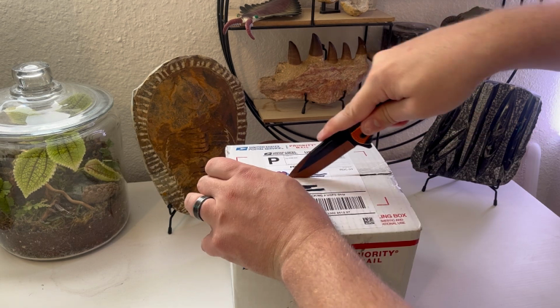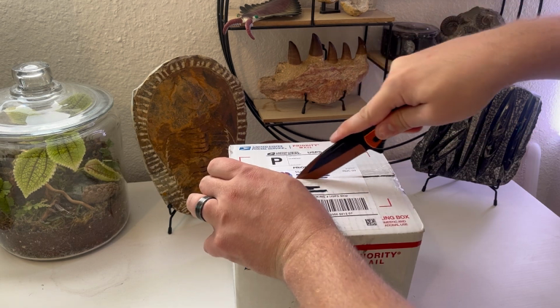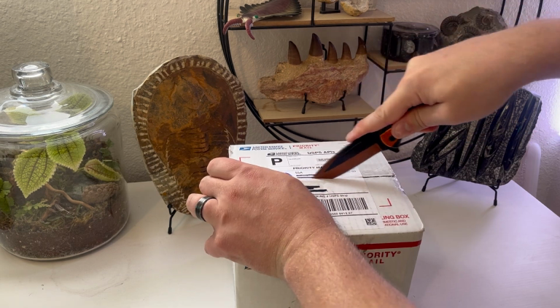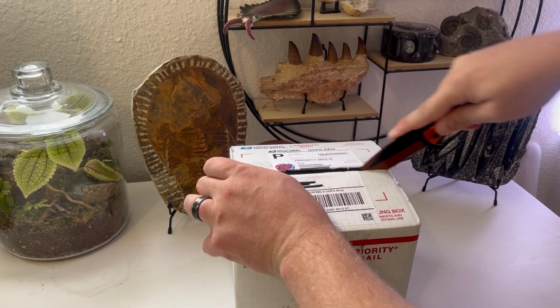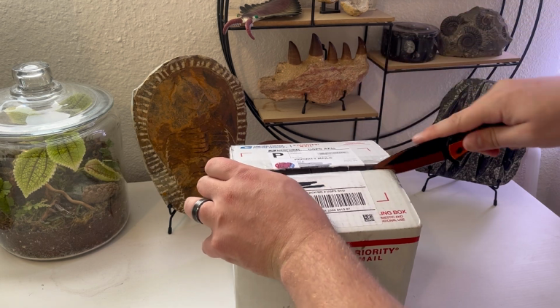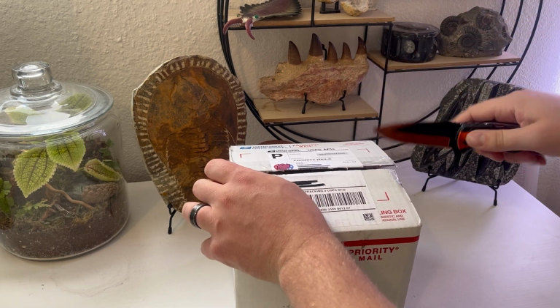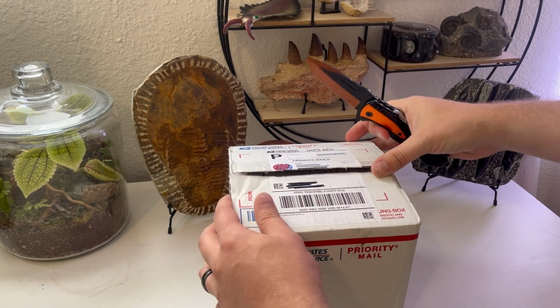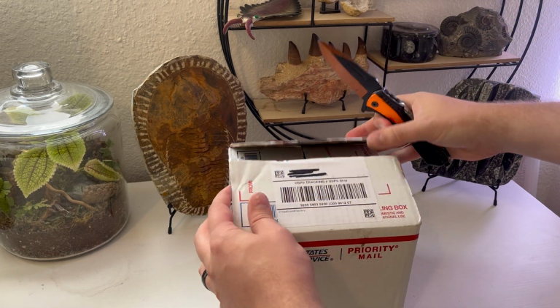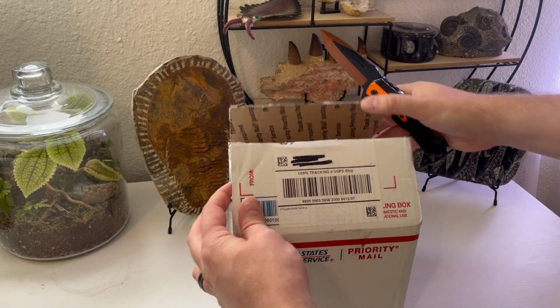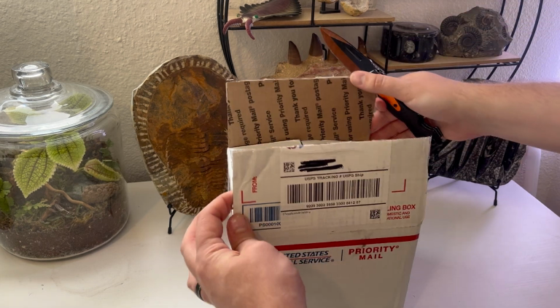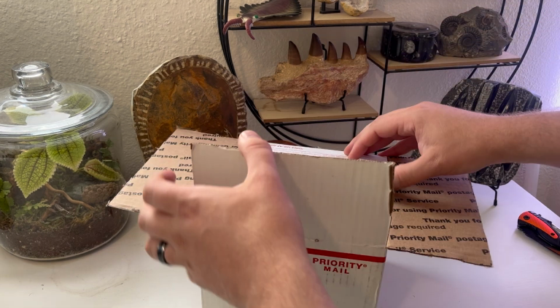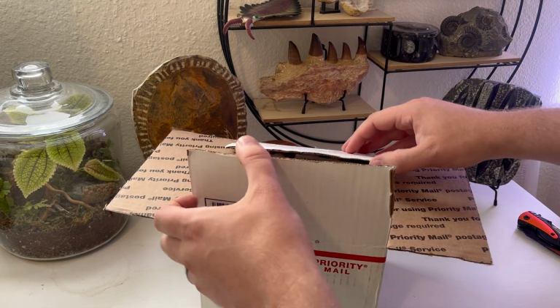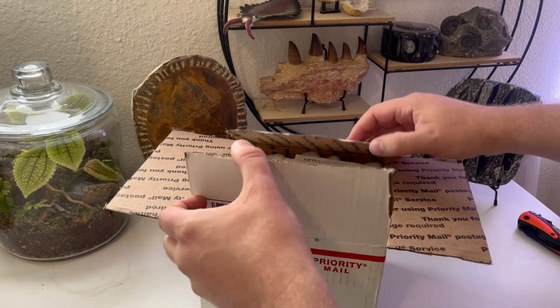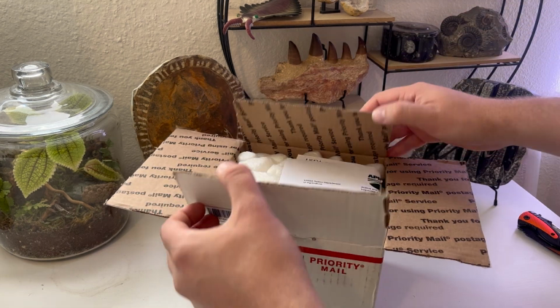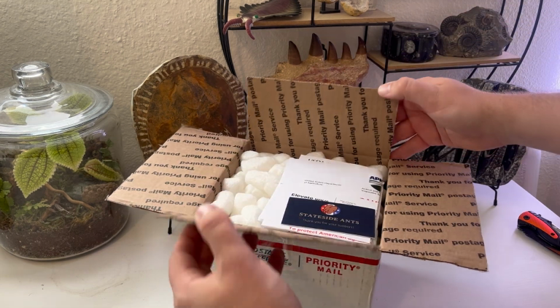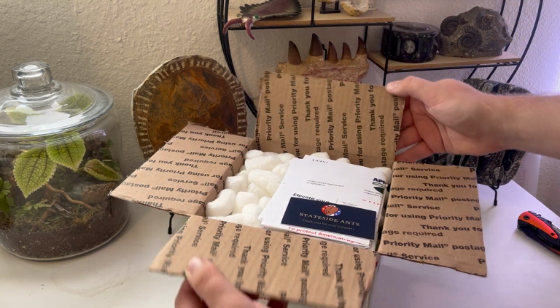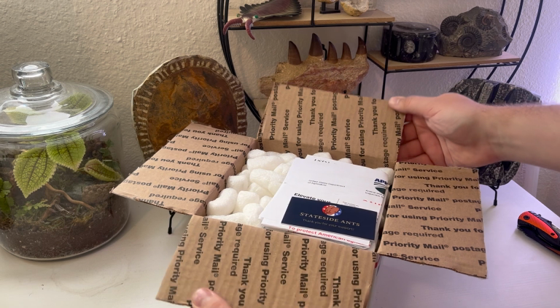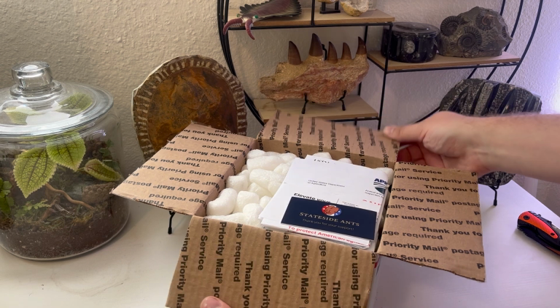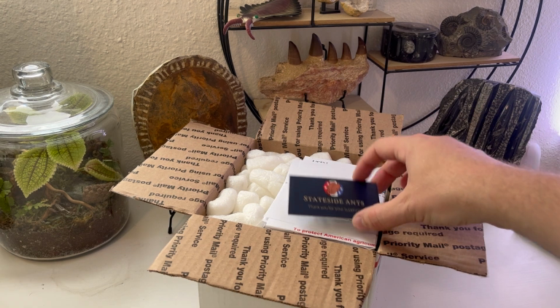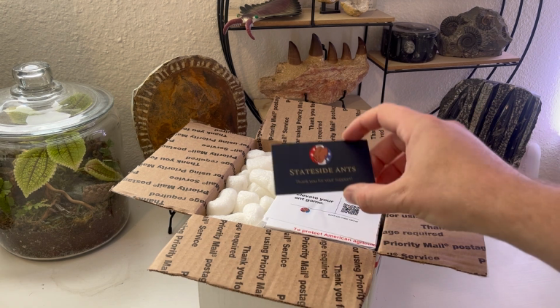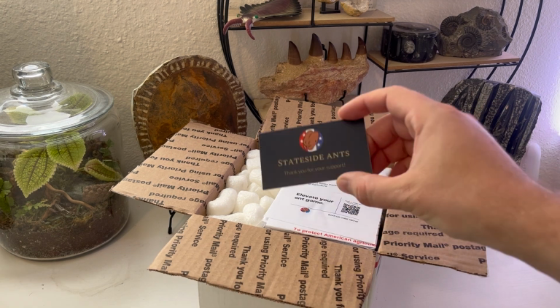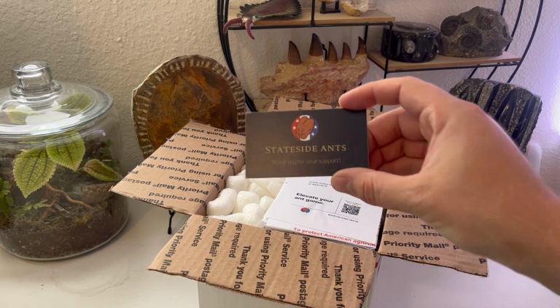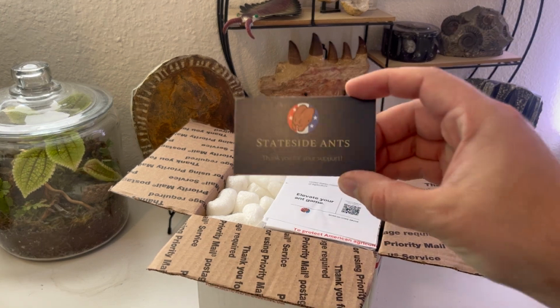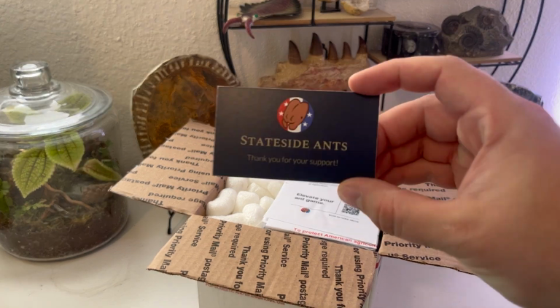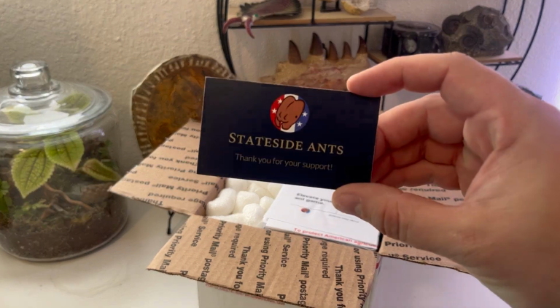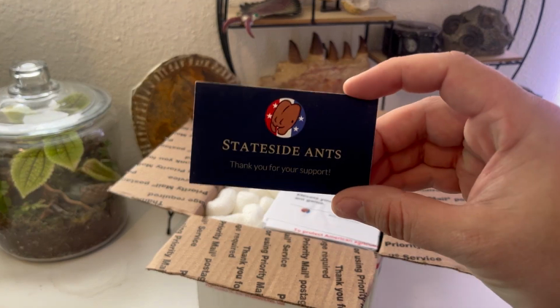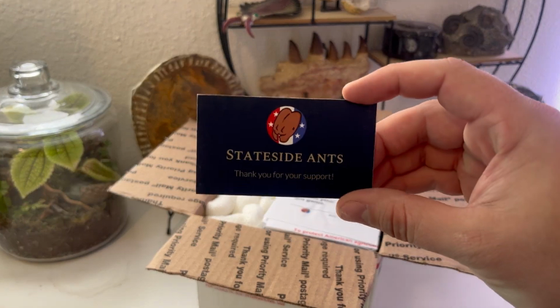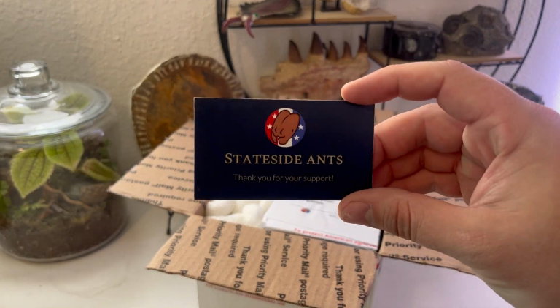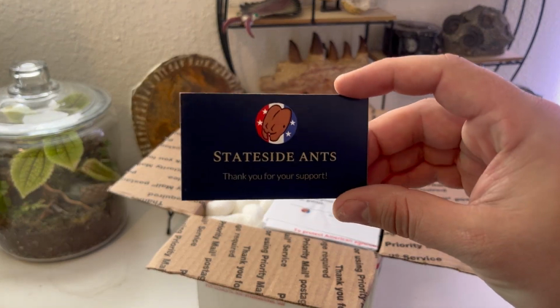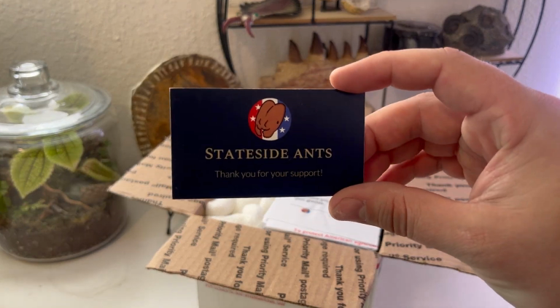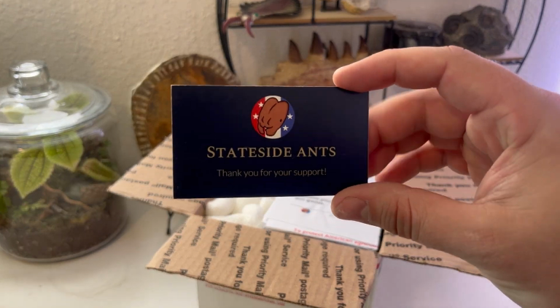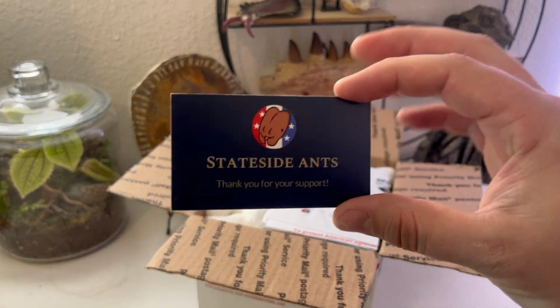So, without further delay, let's see what we got. And thank you to Stateside Ants for this fun surprise.